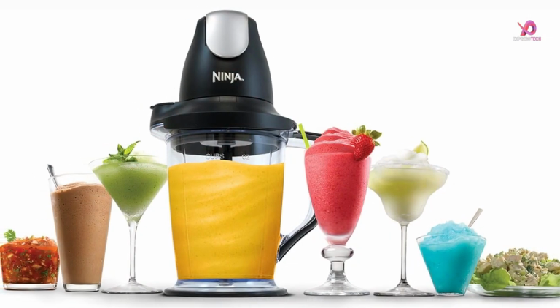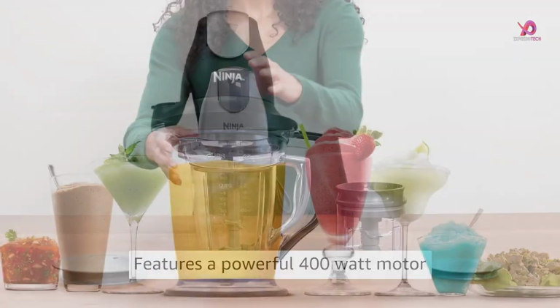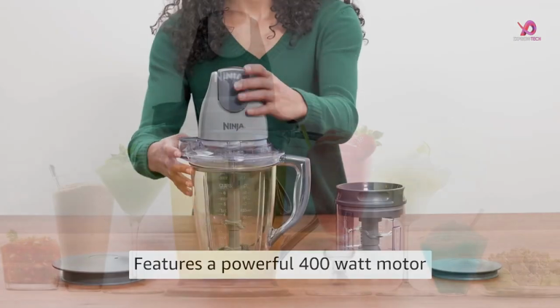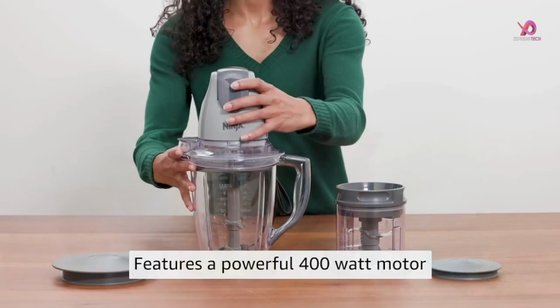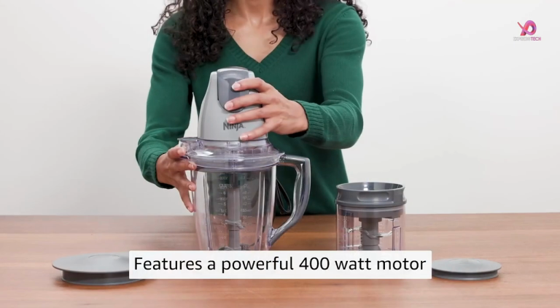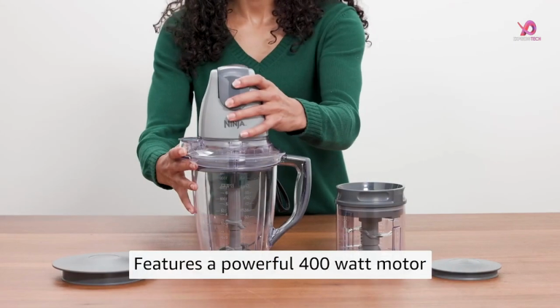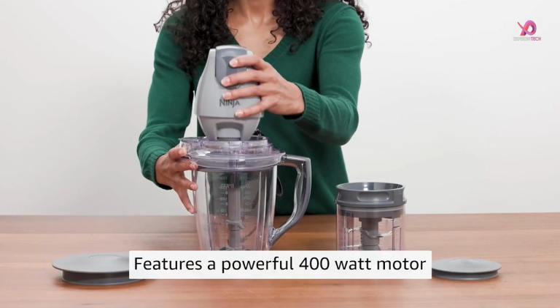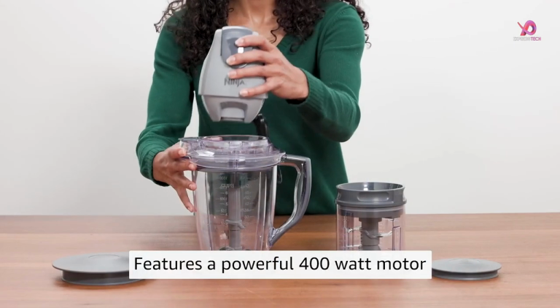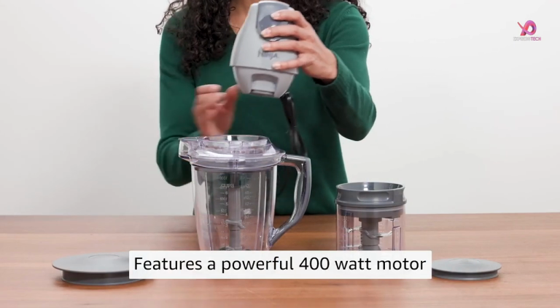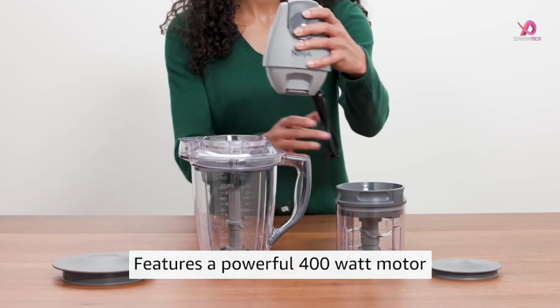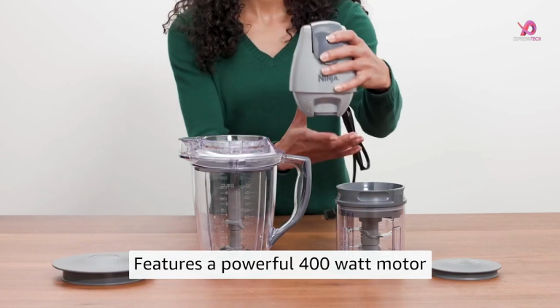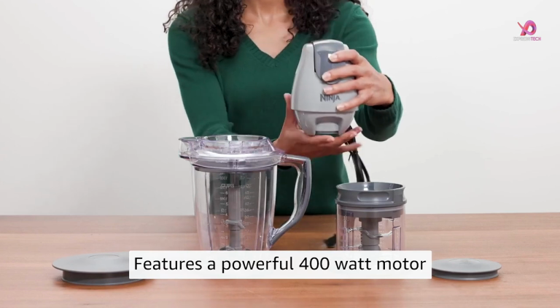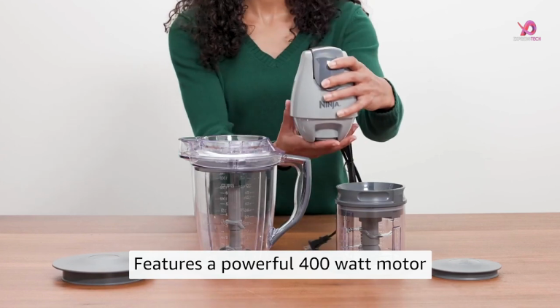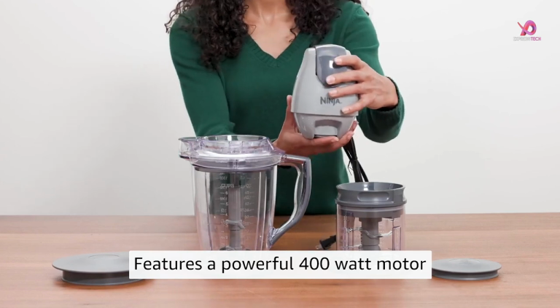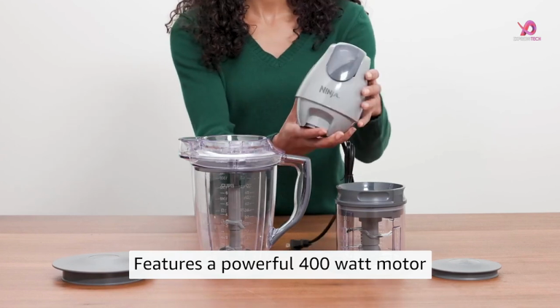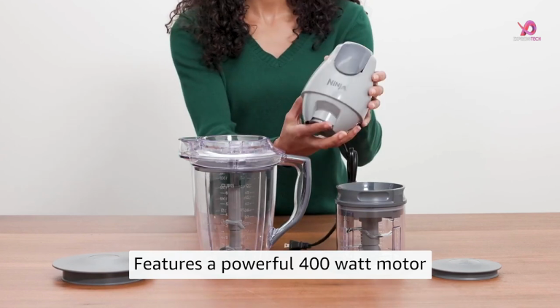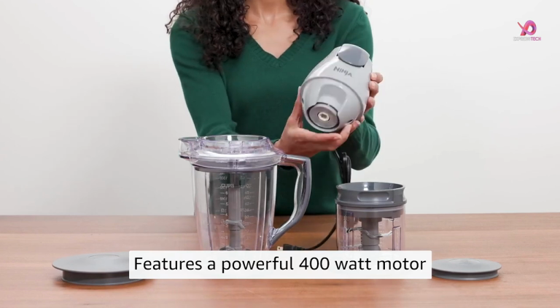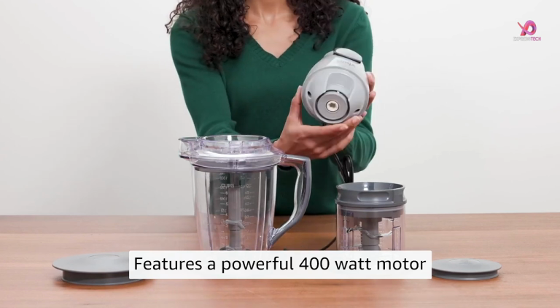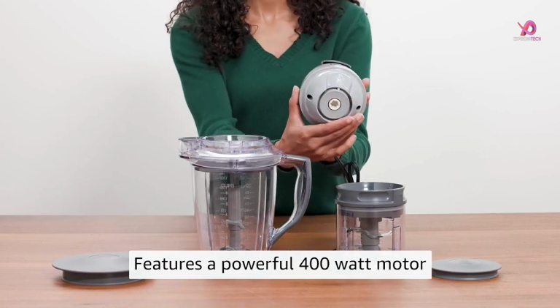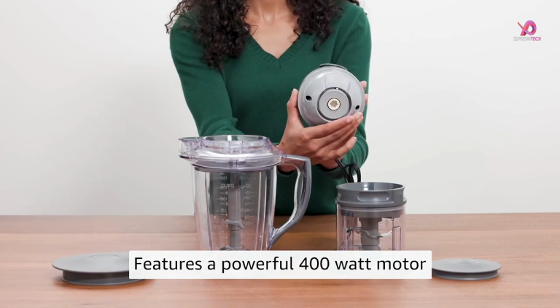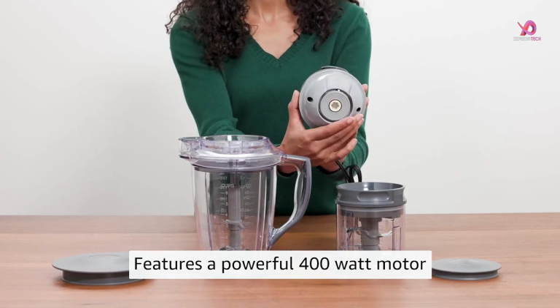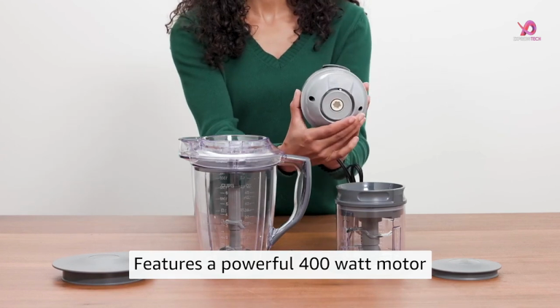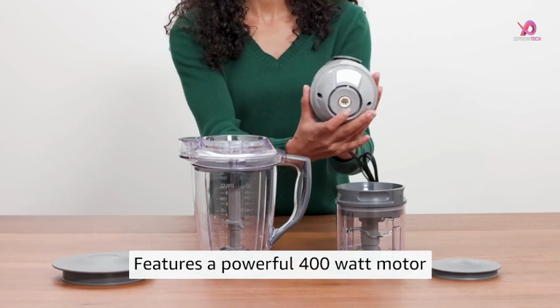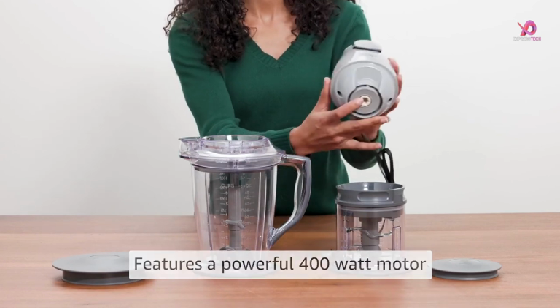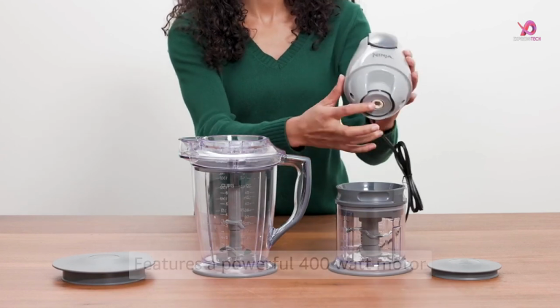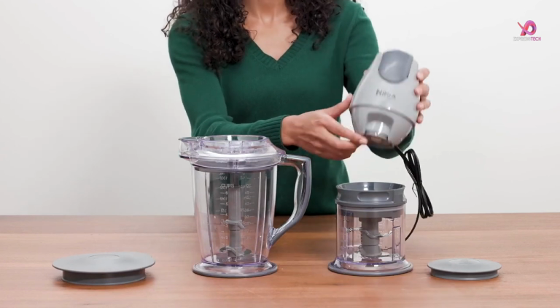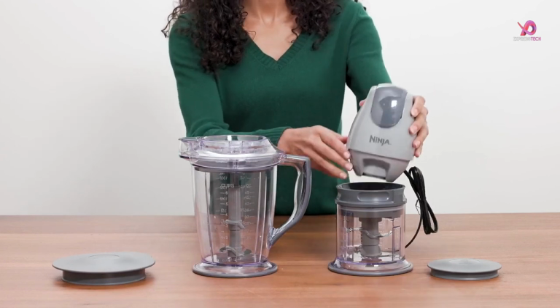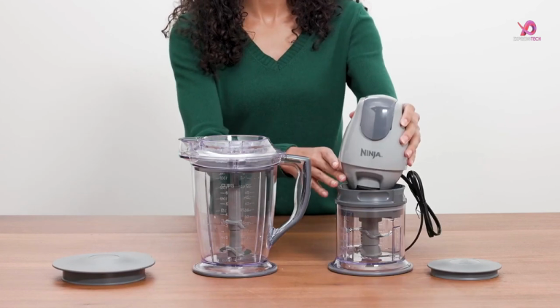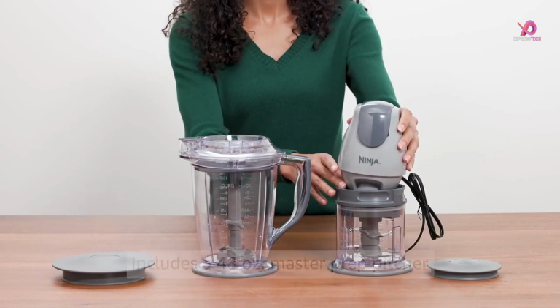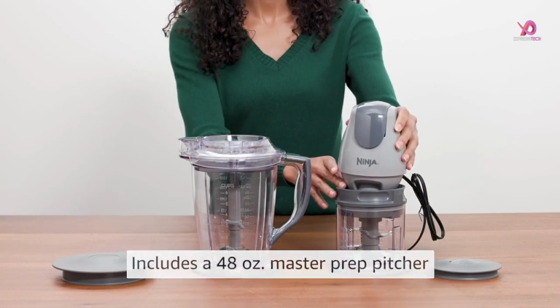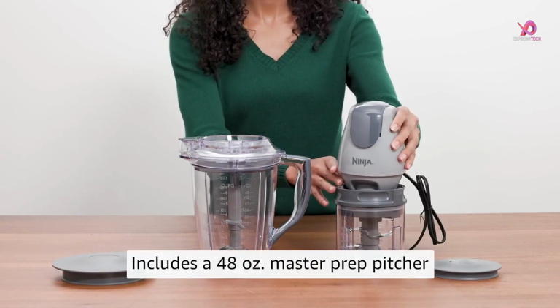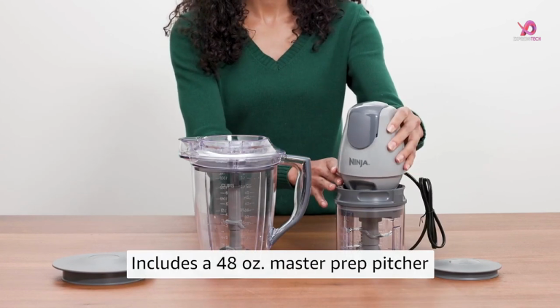So grab your favorite beverage, sit back, and blend our way through this informative journey together.